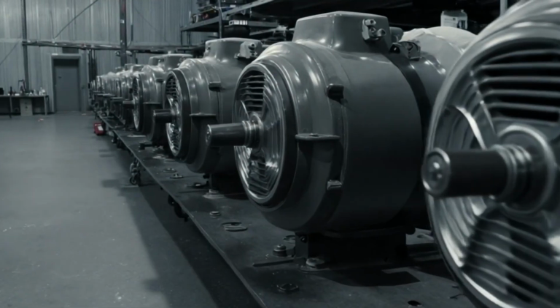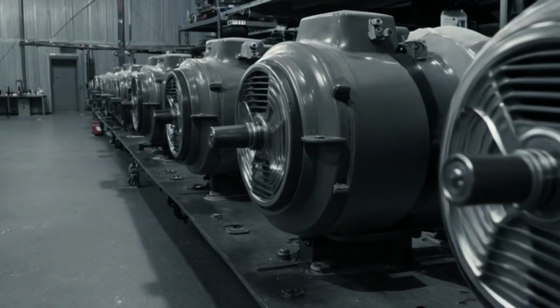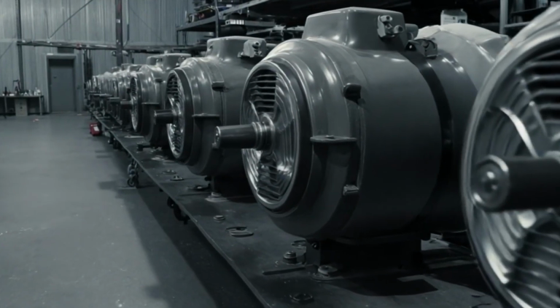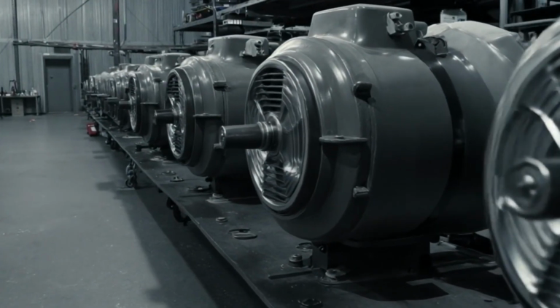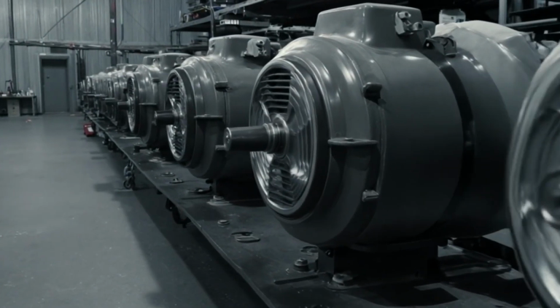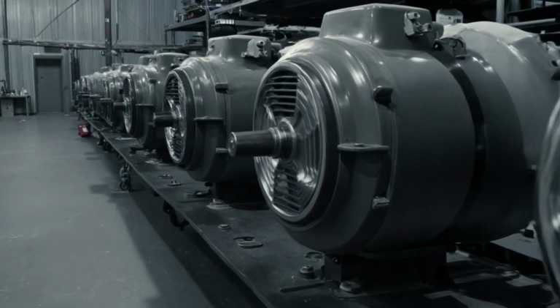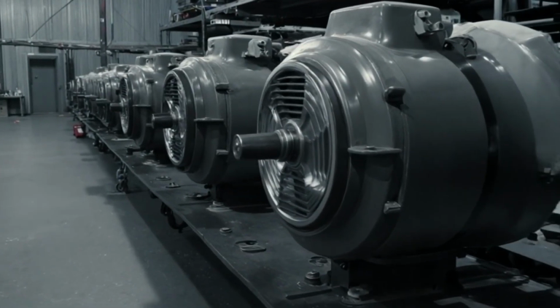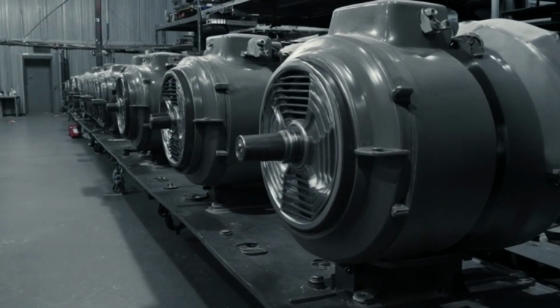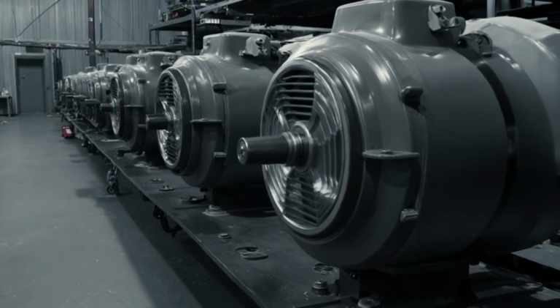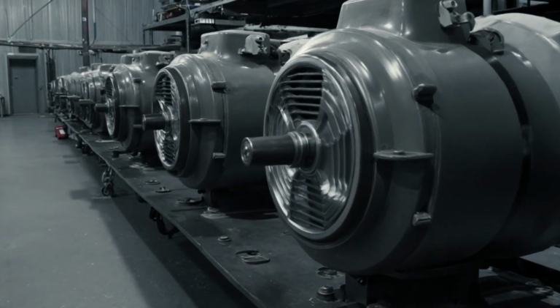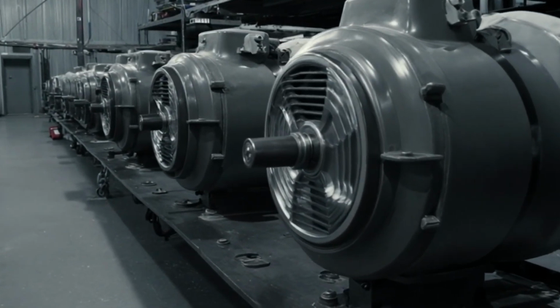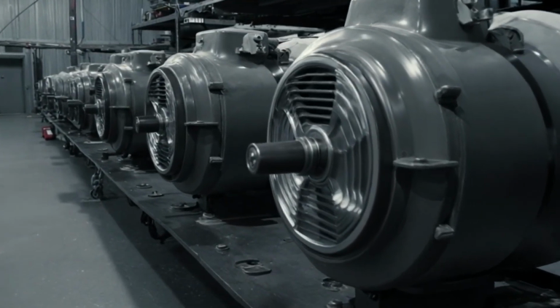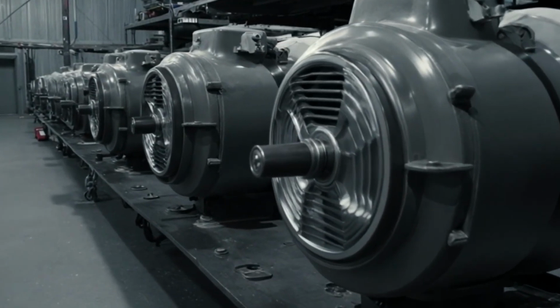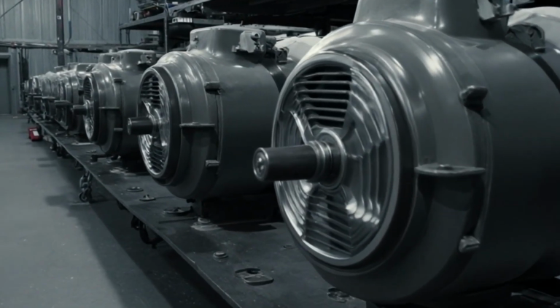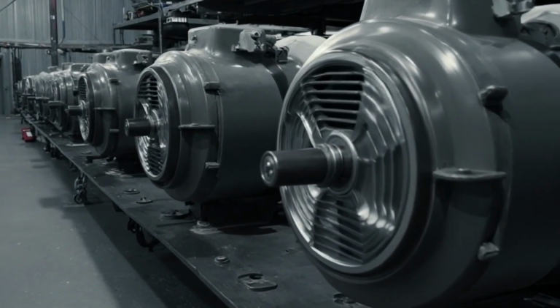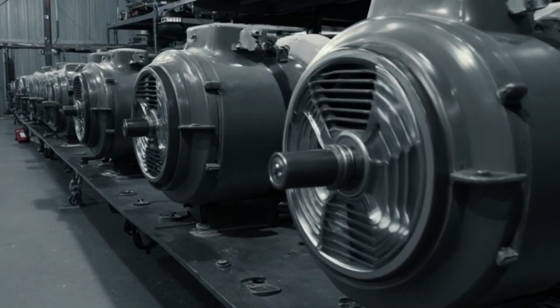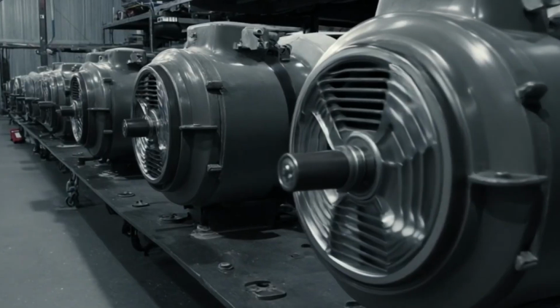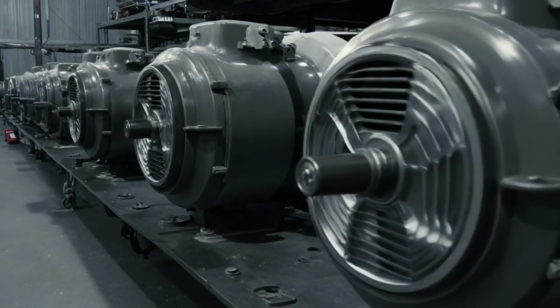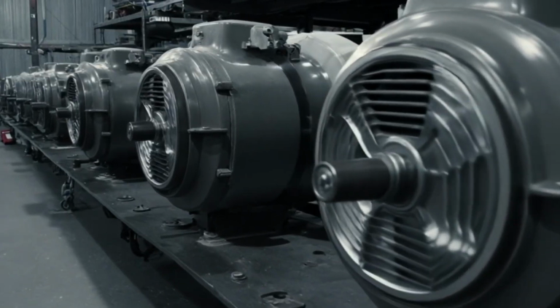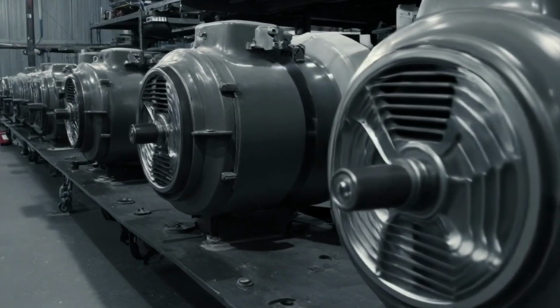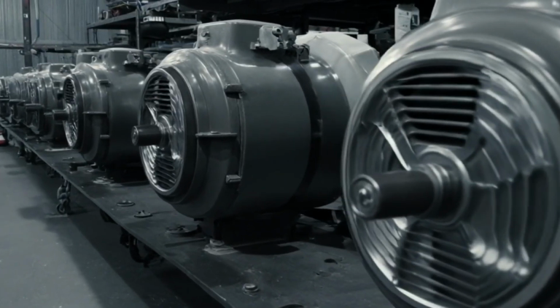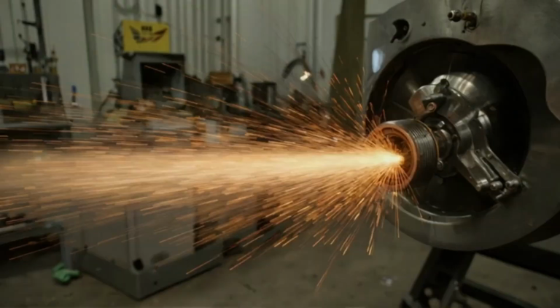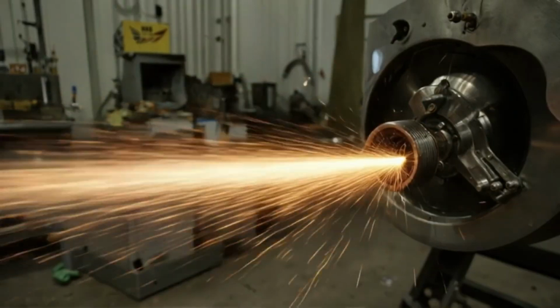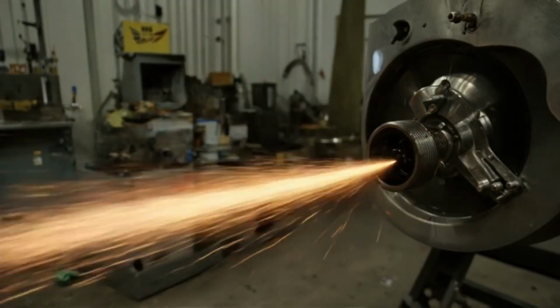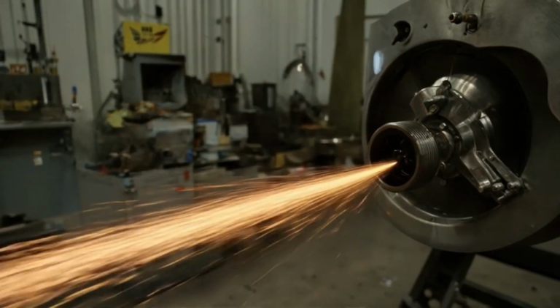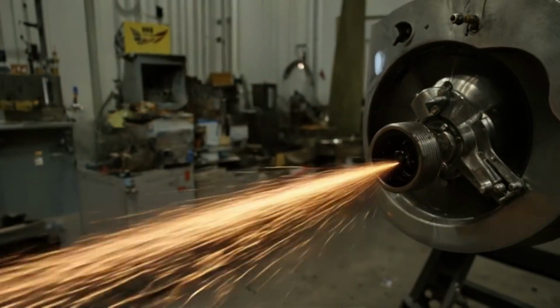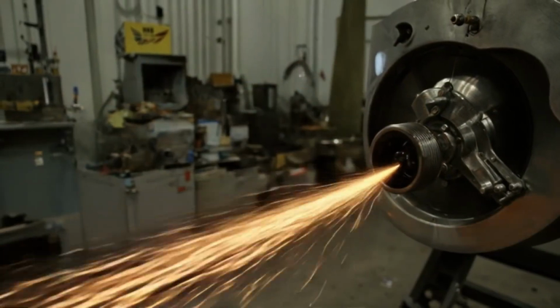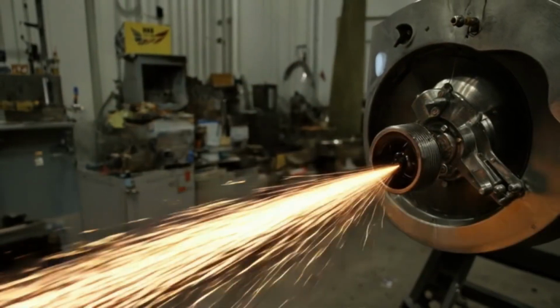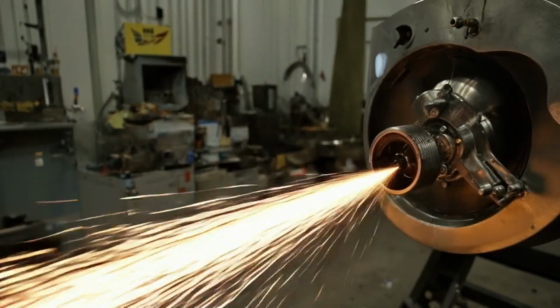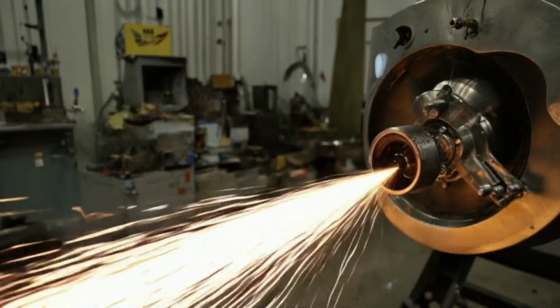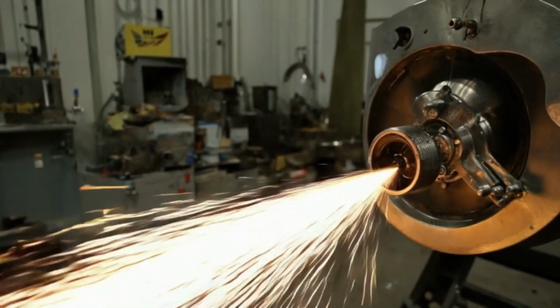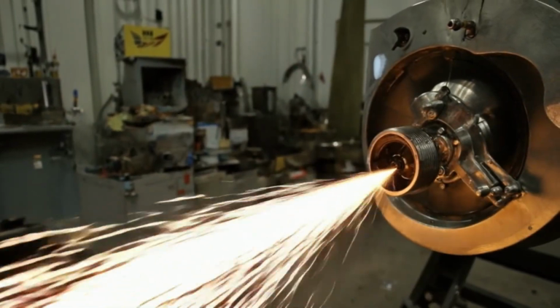Whether it's dry pavement, rain, or snow, it's precision engineering built for performance, safety, and total control.